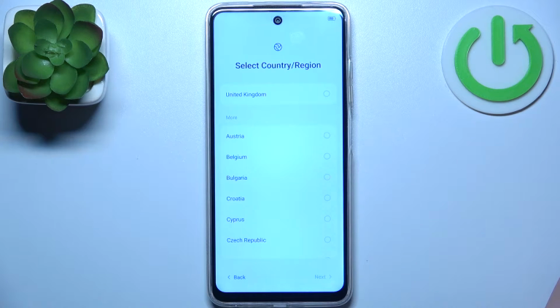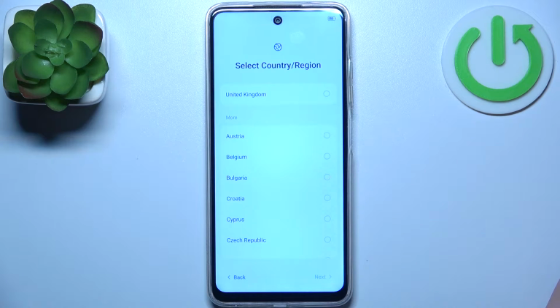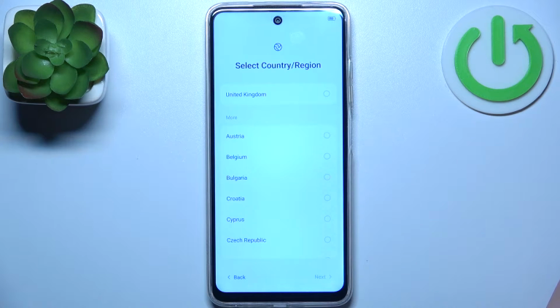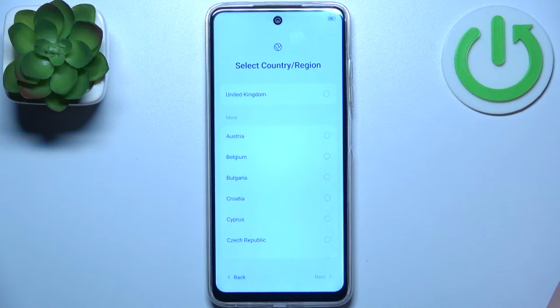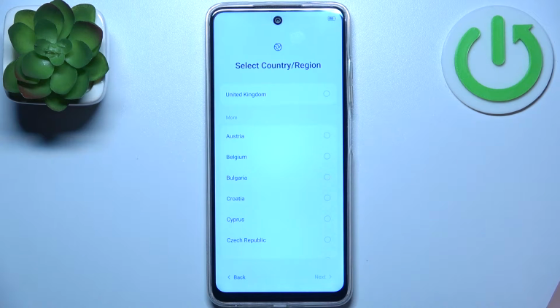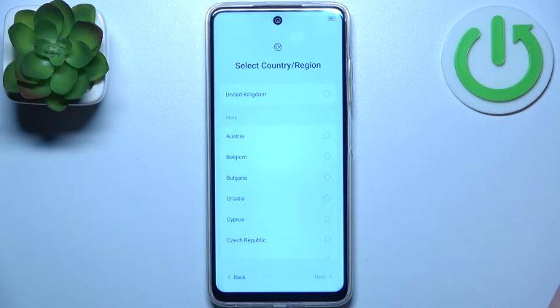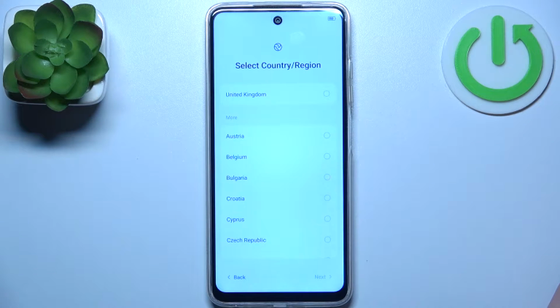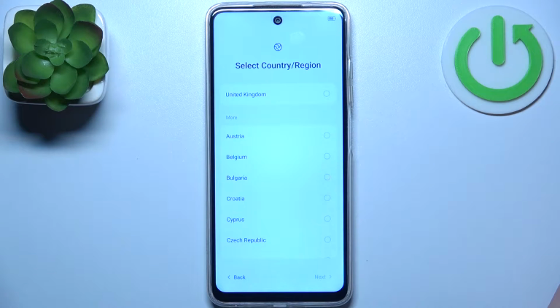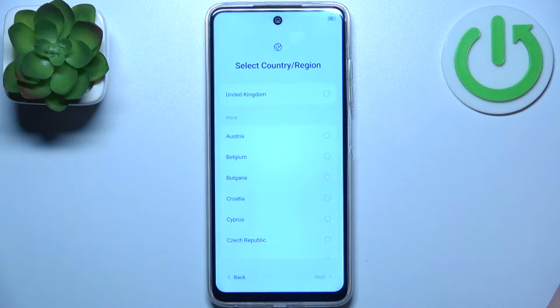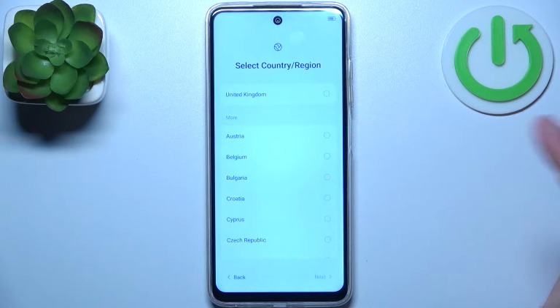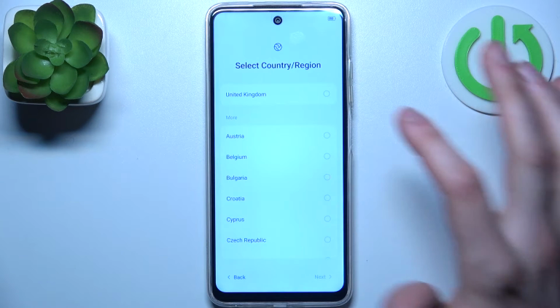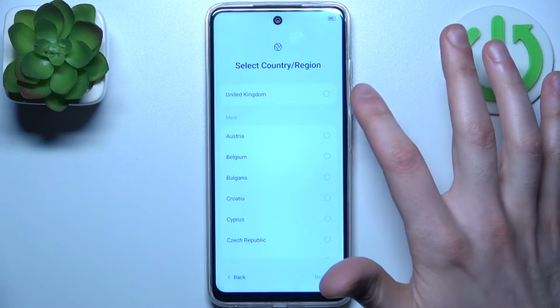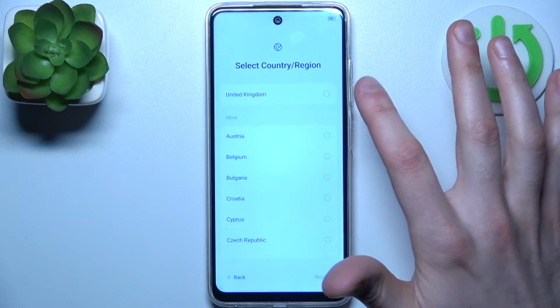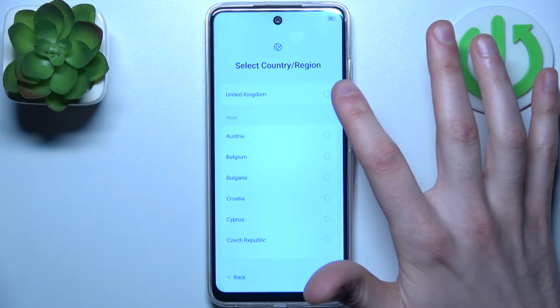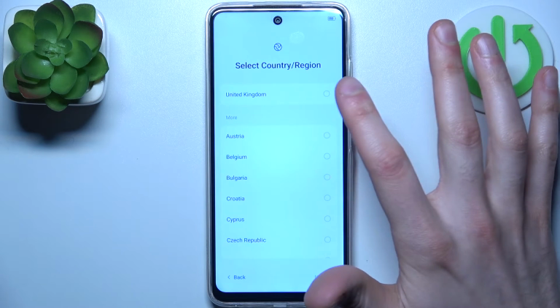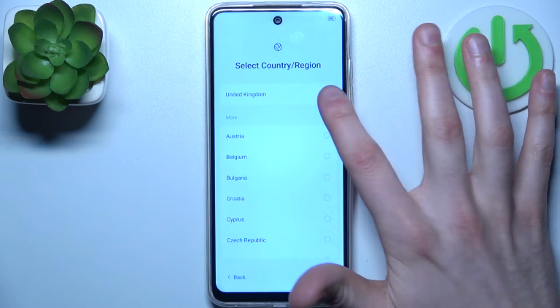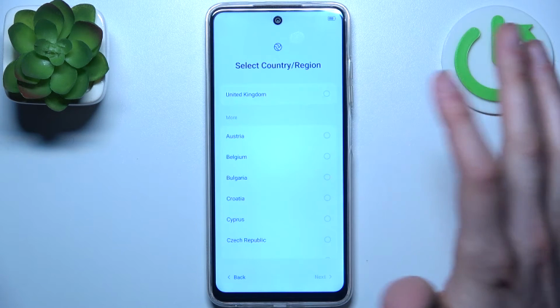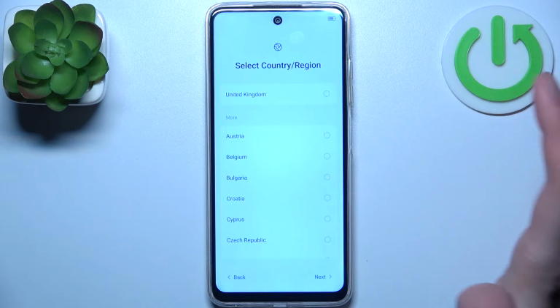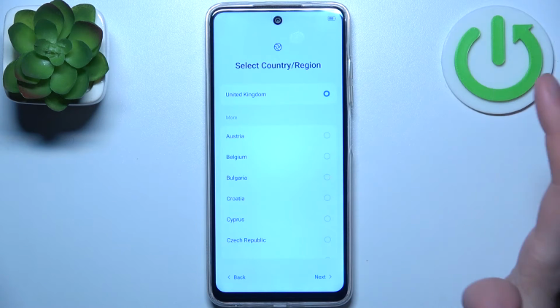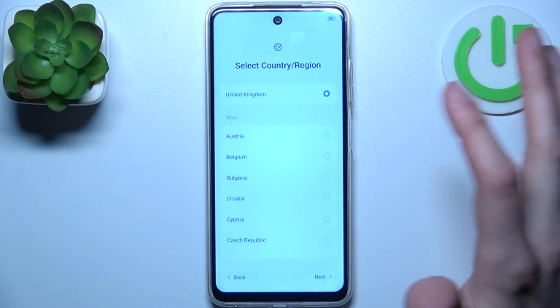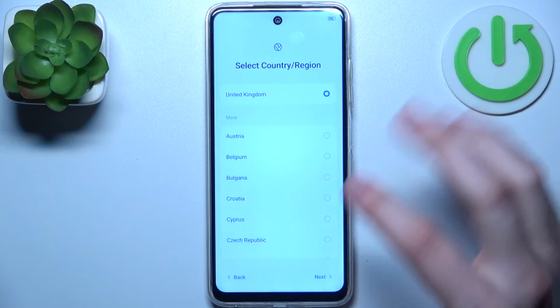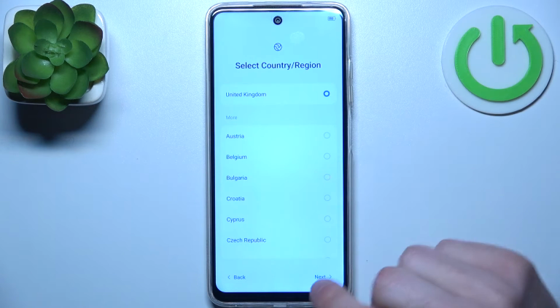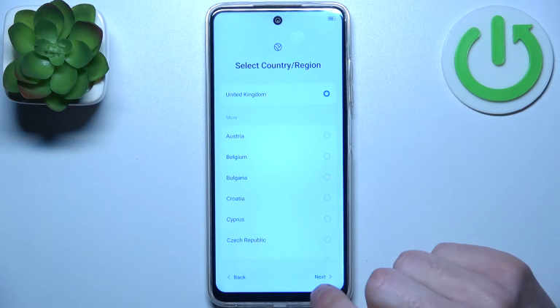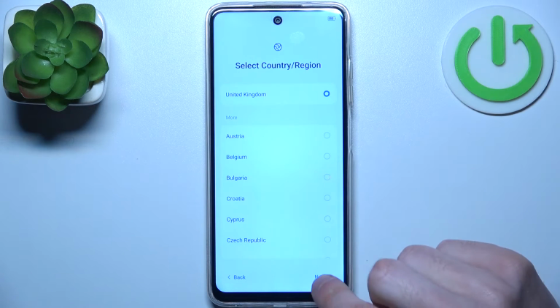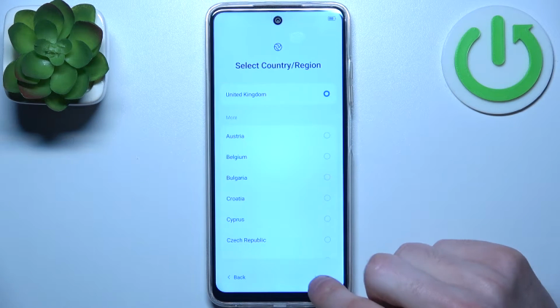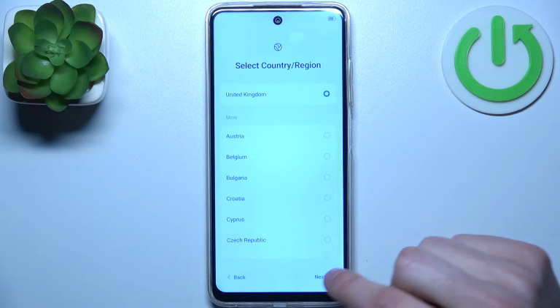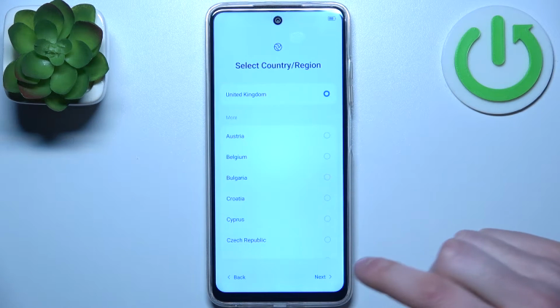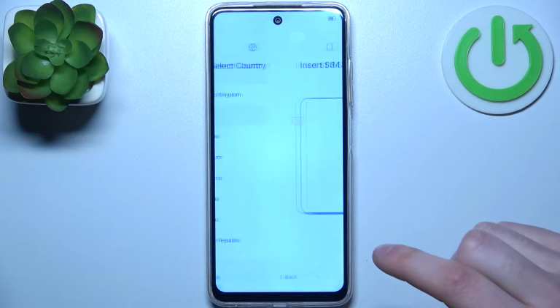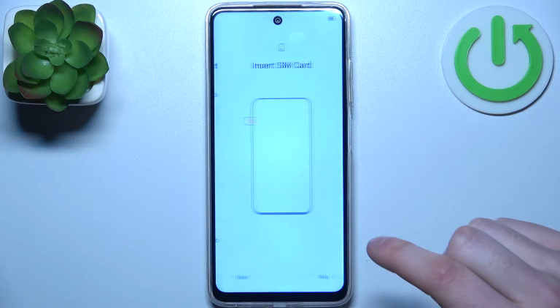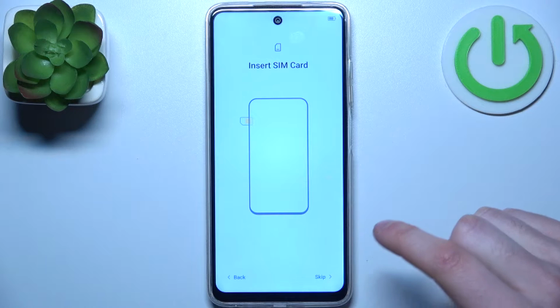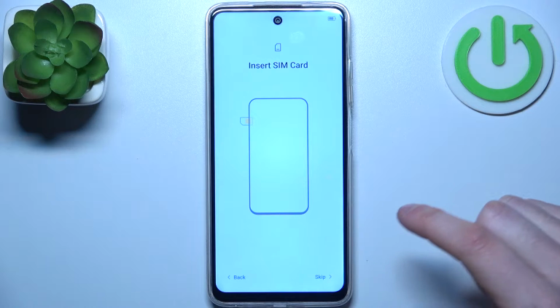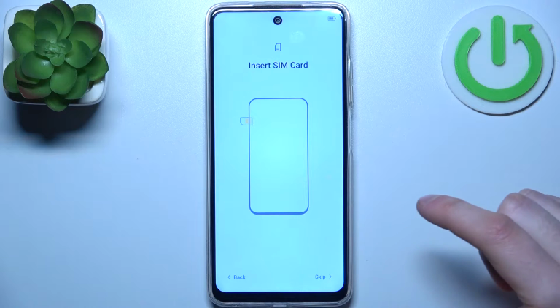Then you should select your country or region — could be United Kingdom — then tap next.